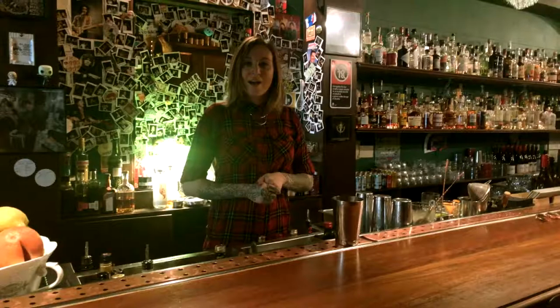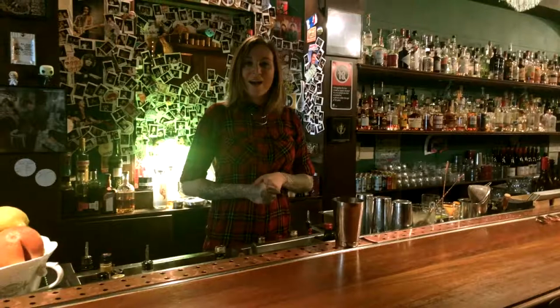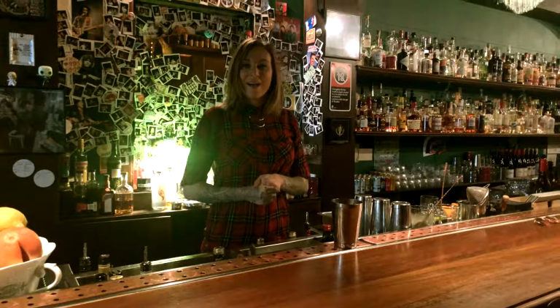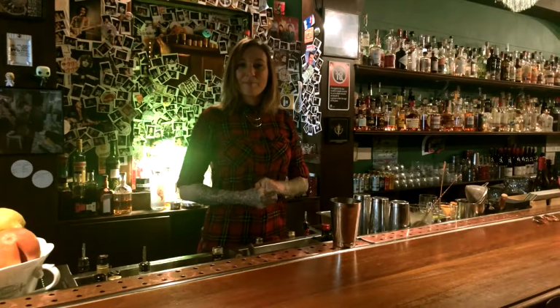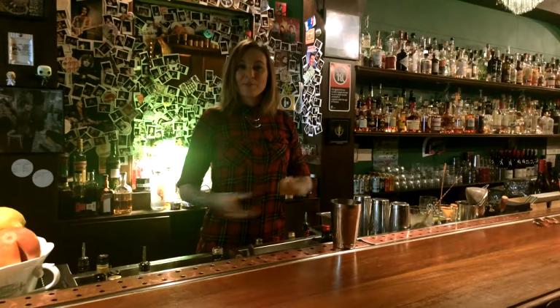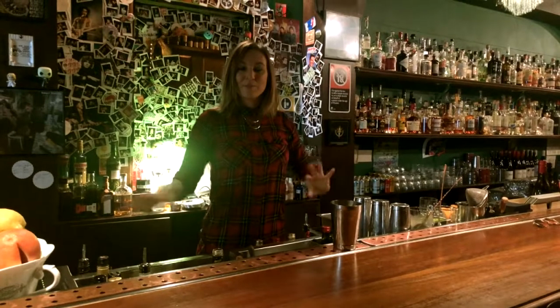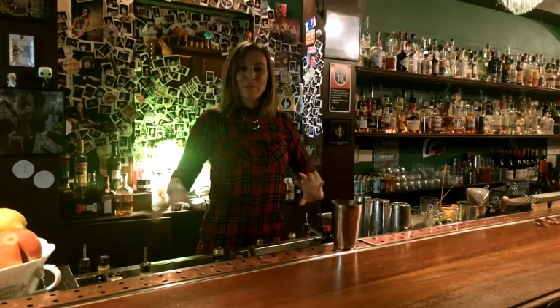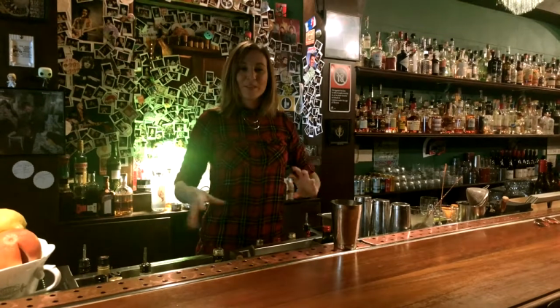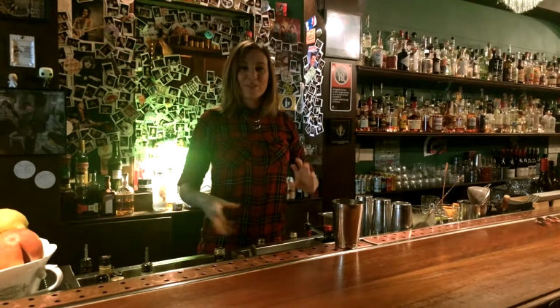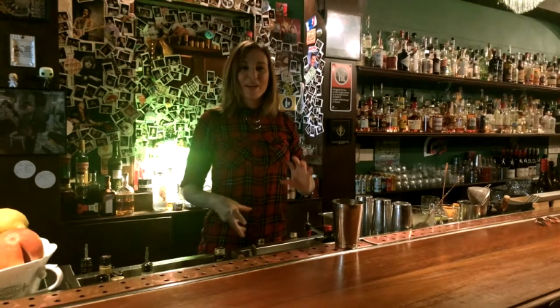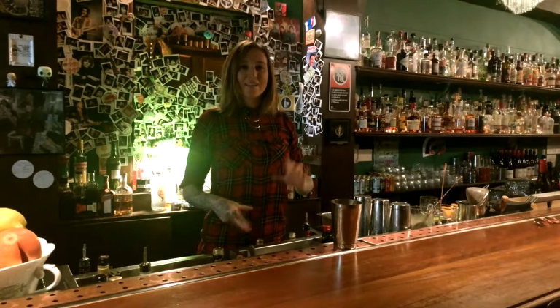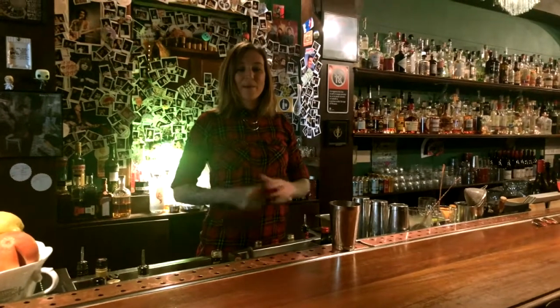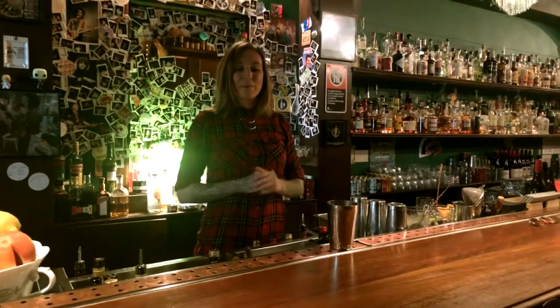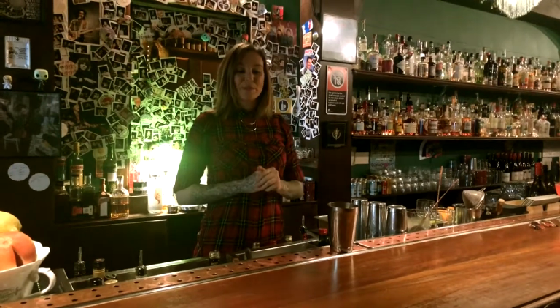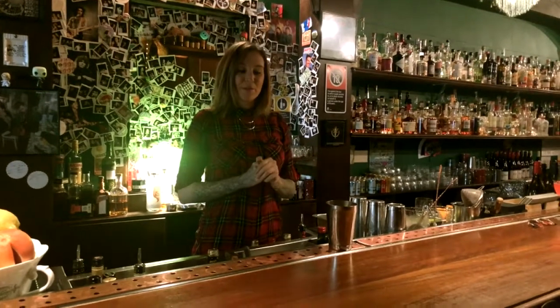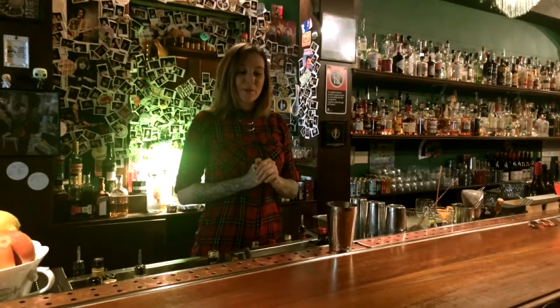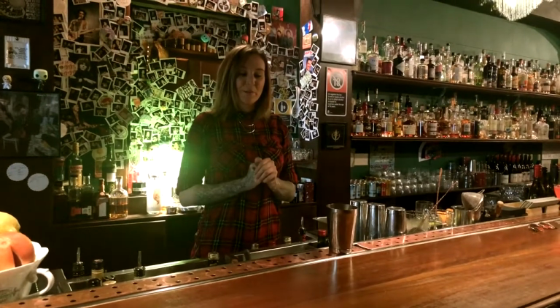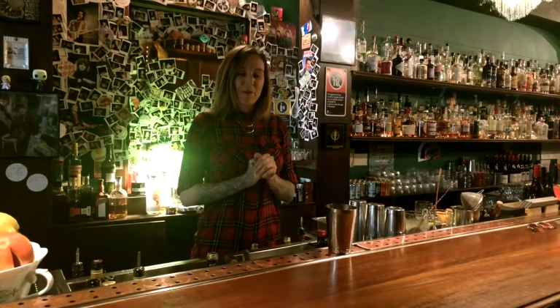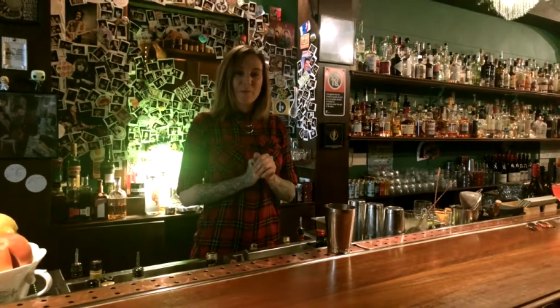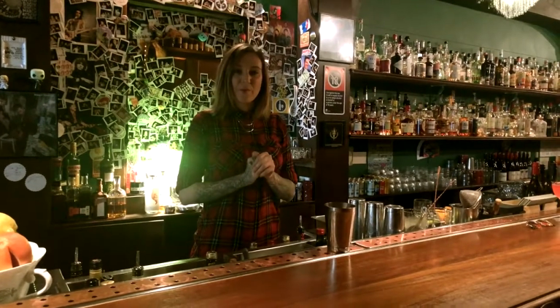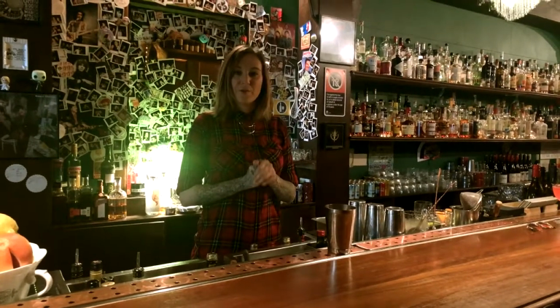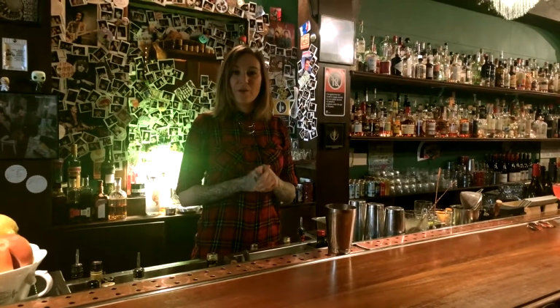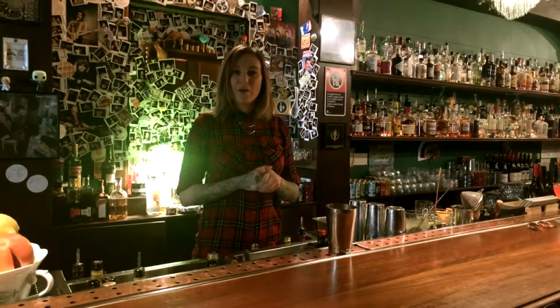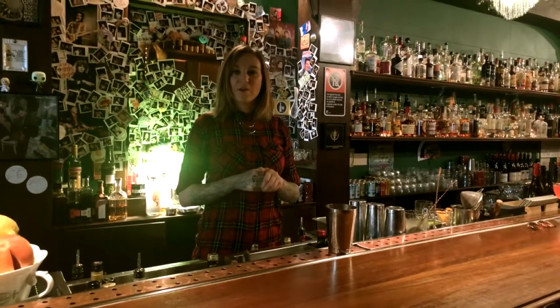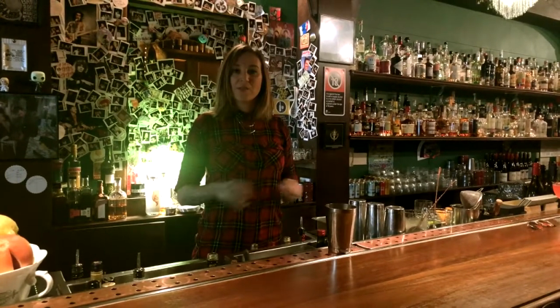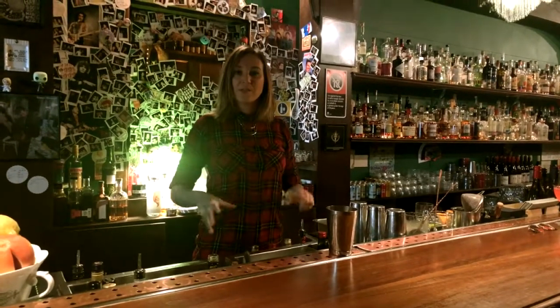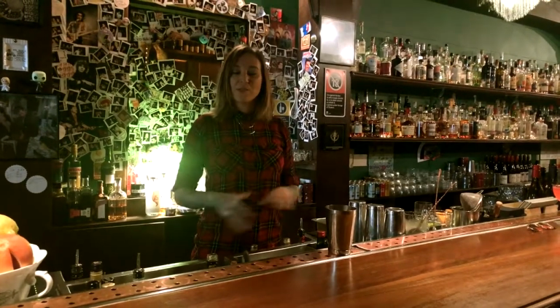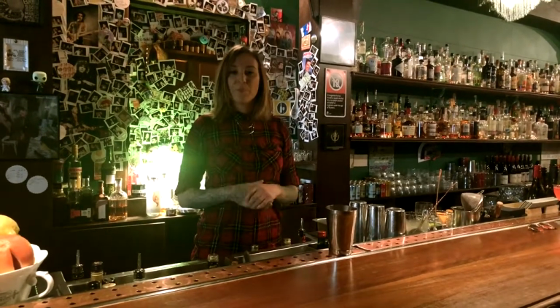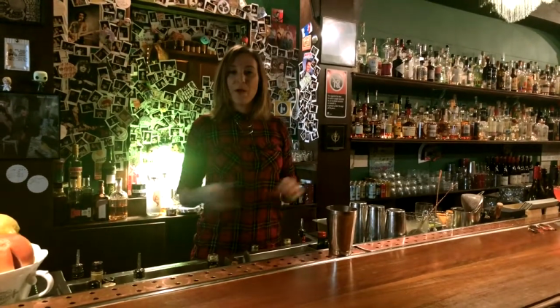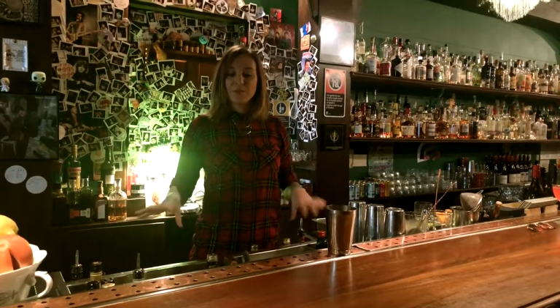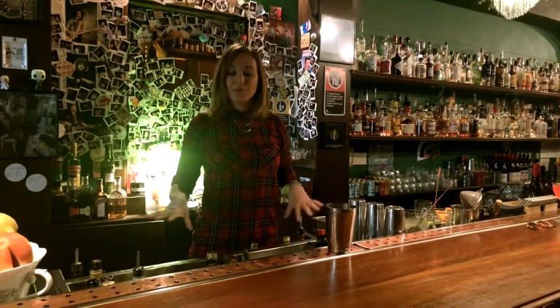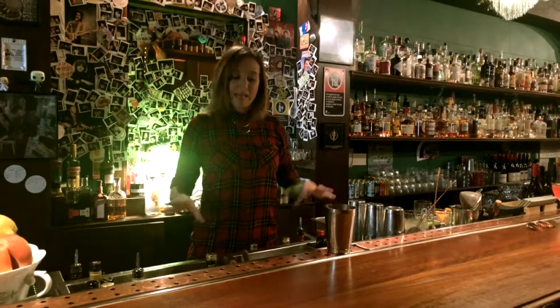Hi, I'm Rachel from Jaggling Jacks. I'm going to show you how to make one of our cocktails, the brand new key.